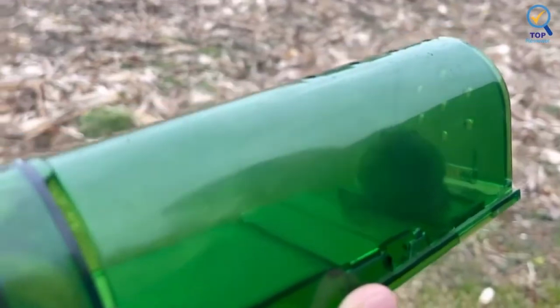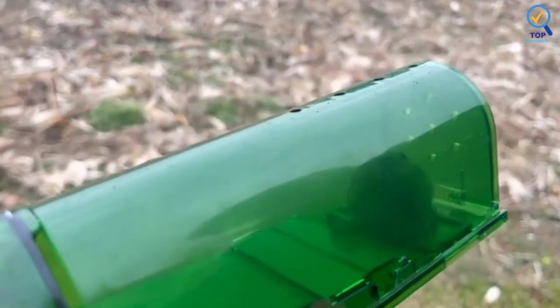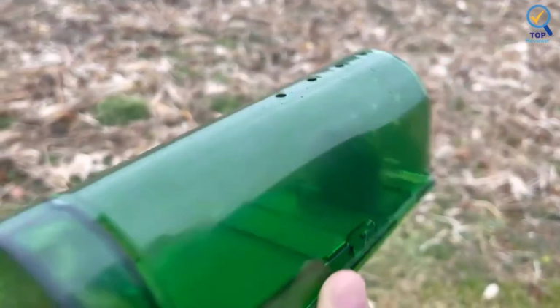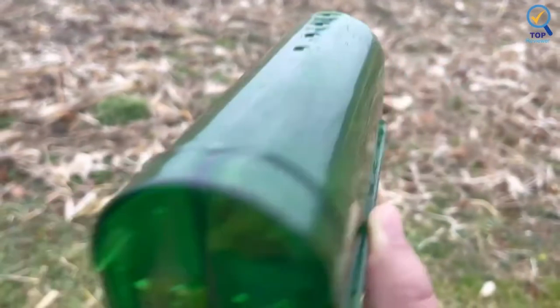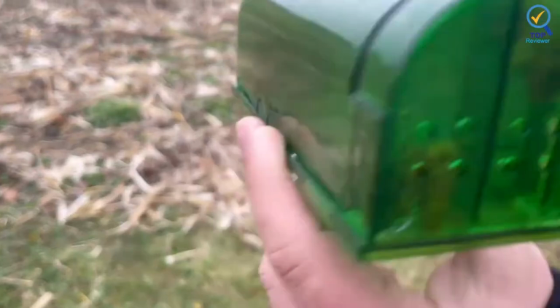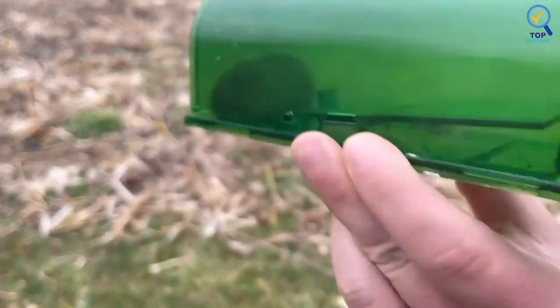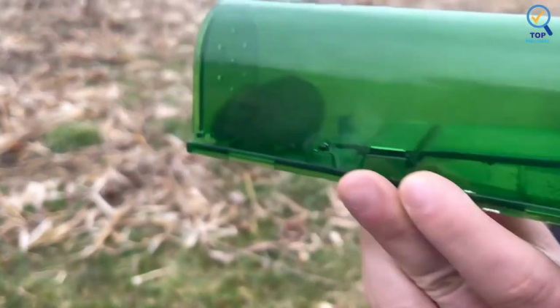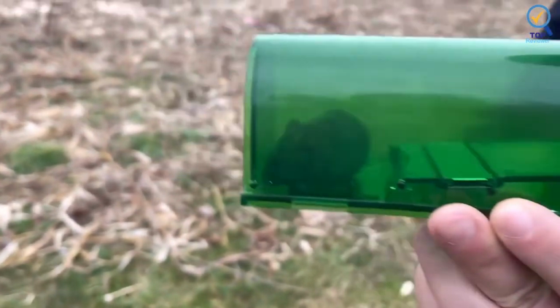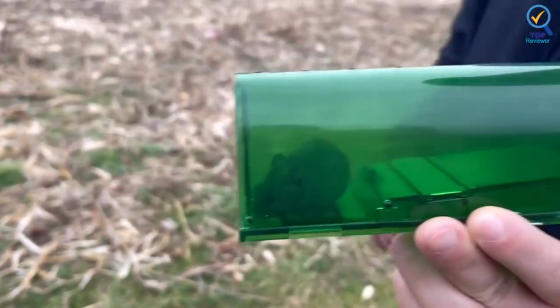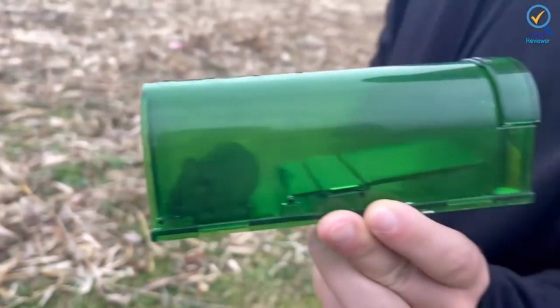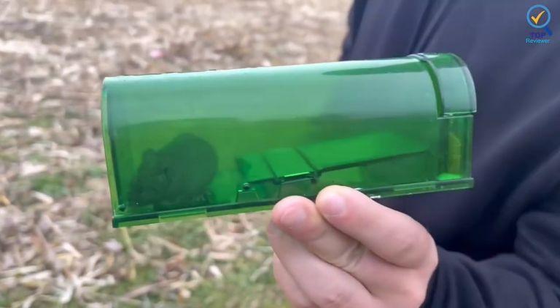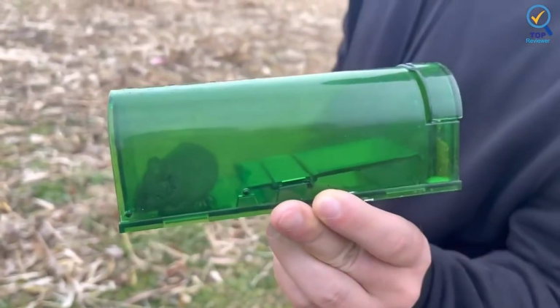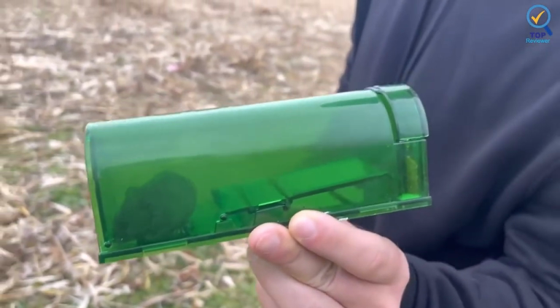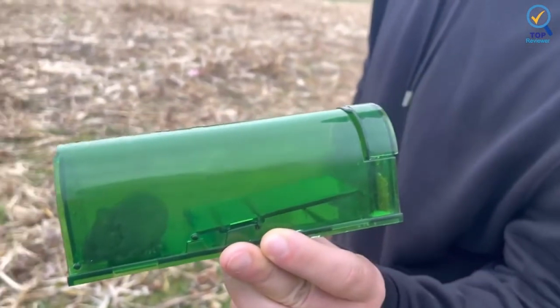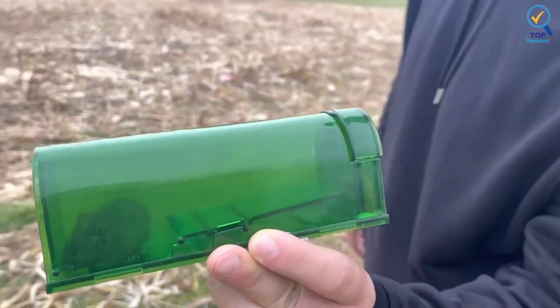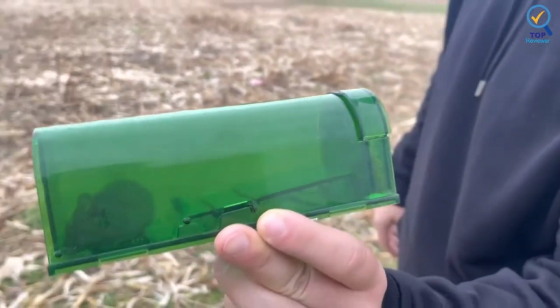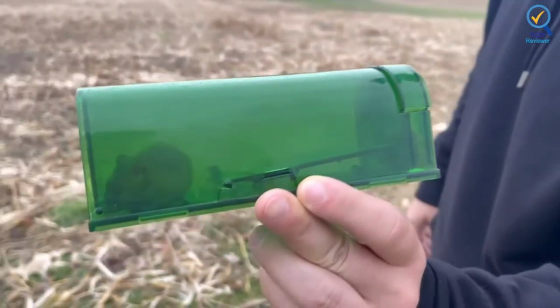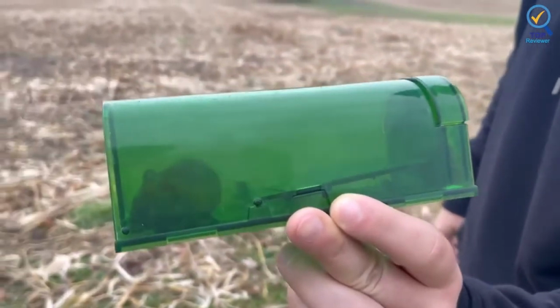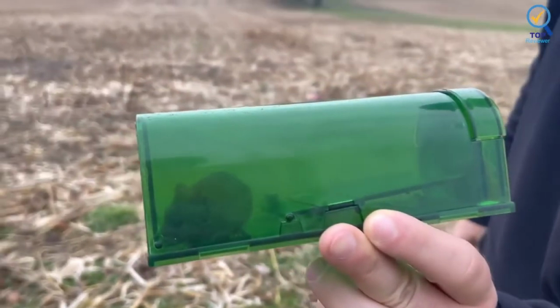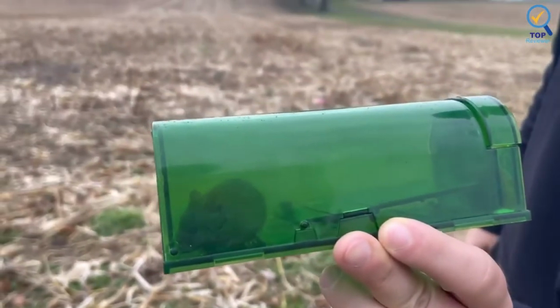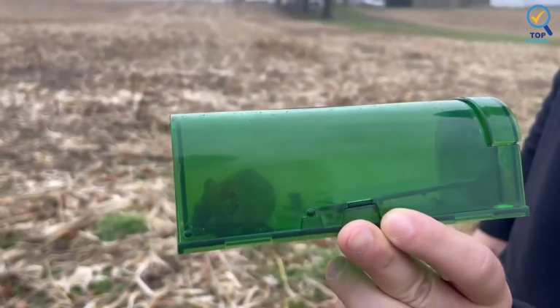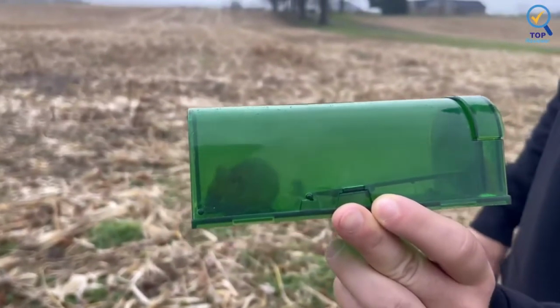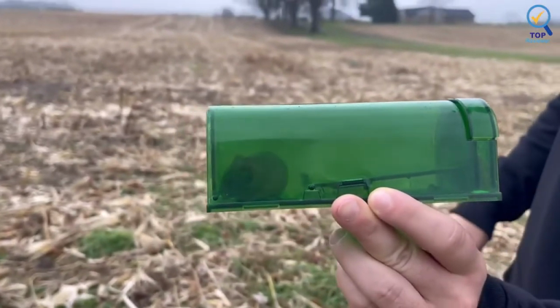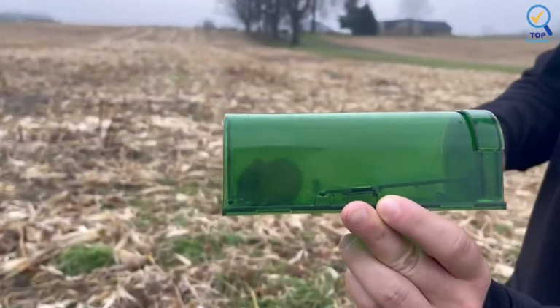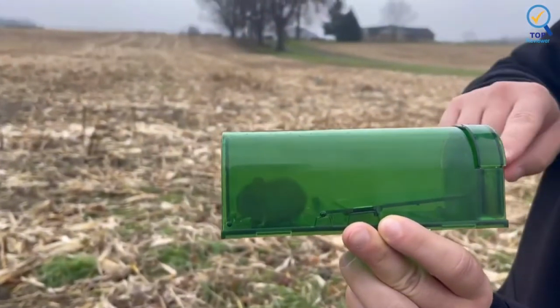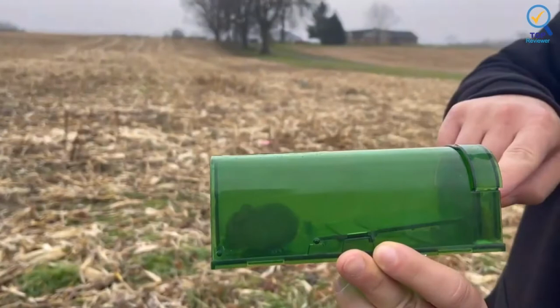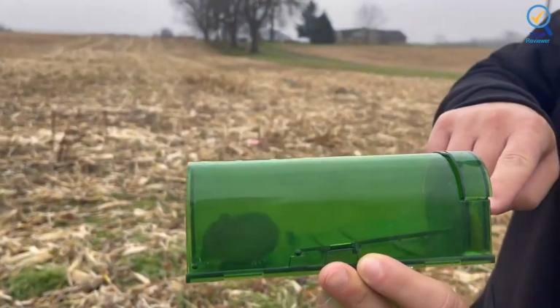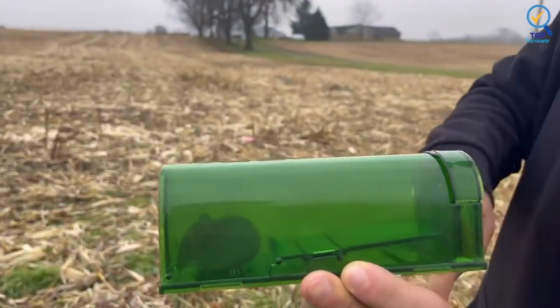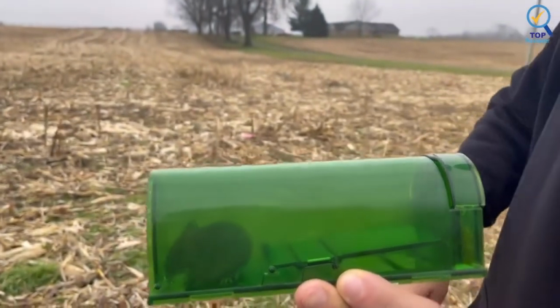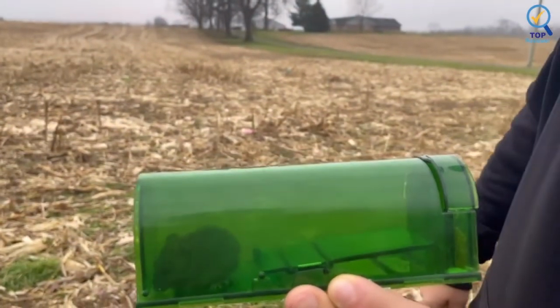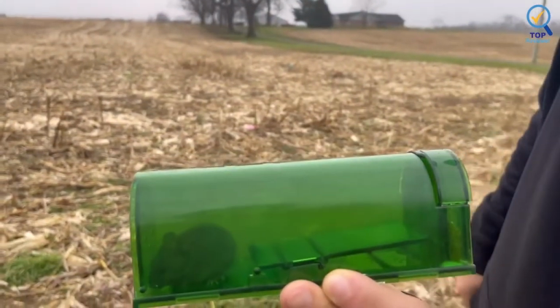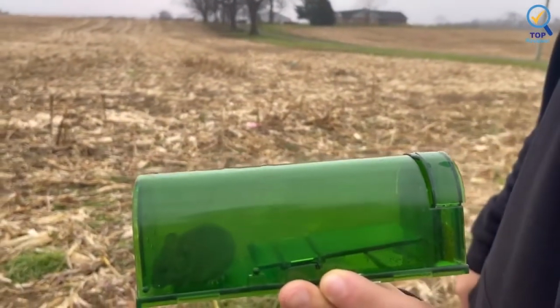When a mouse enters the tunnel-like trap, the door closes behind it — but don't worry, there are air holes to ensure it can breathe.